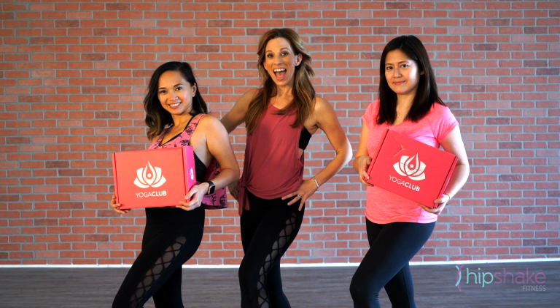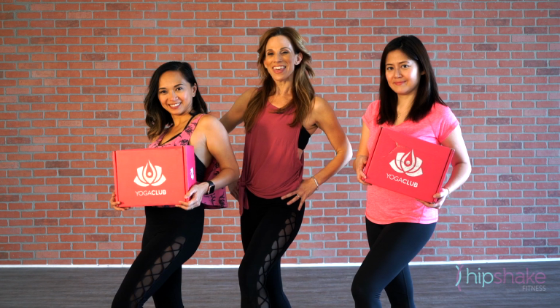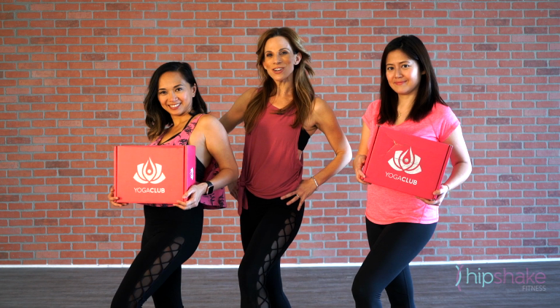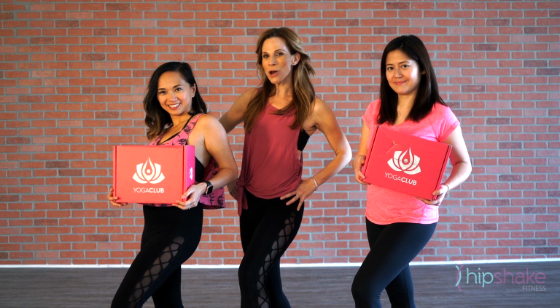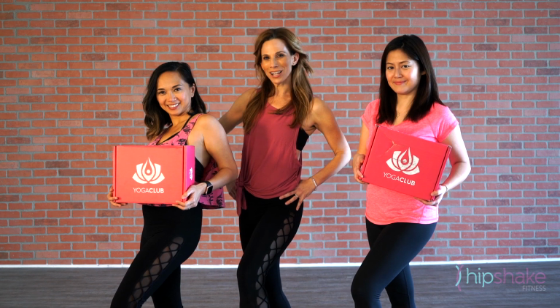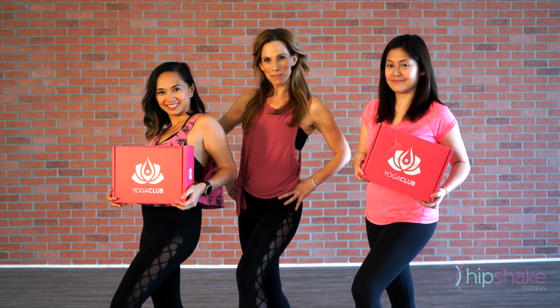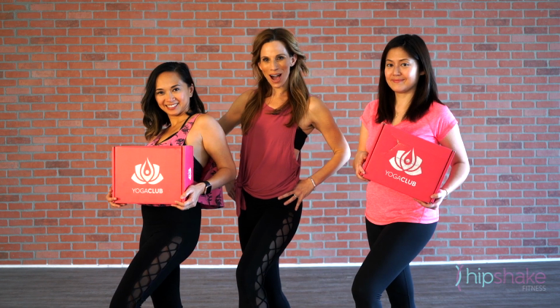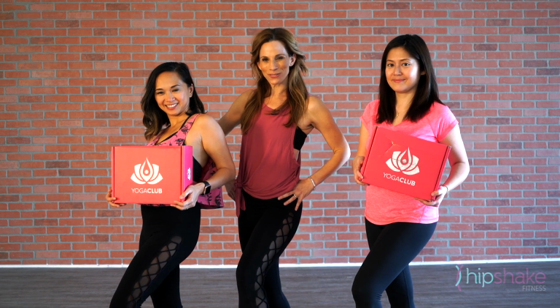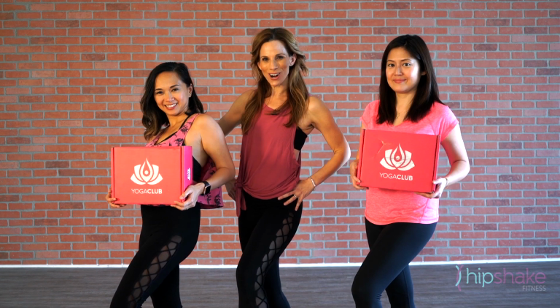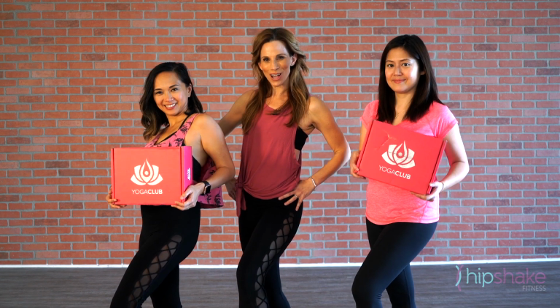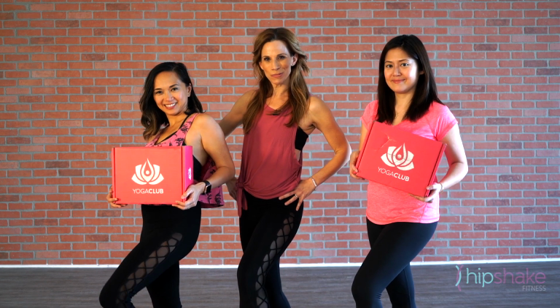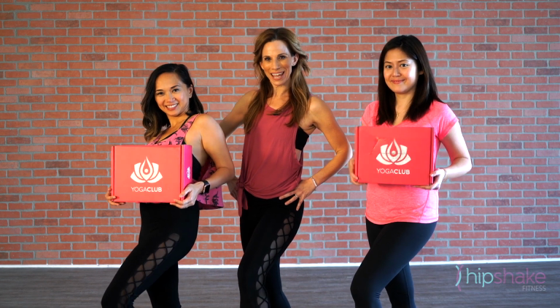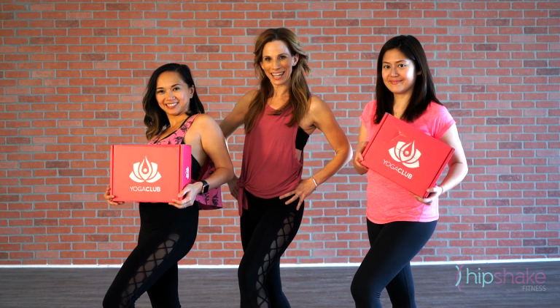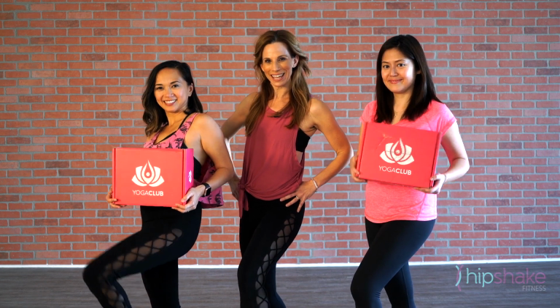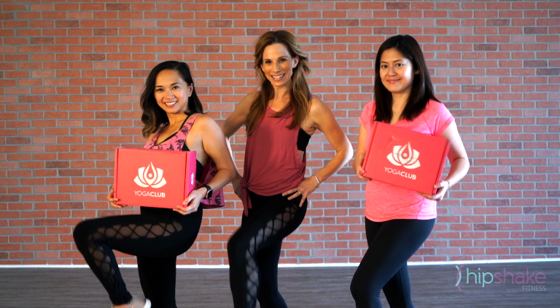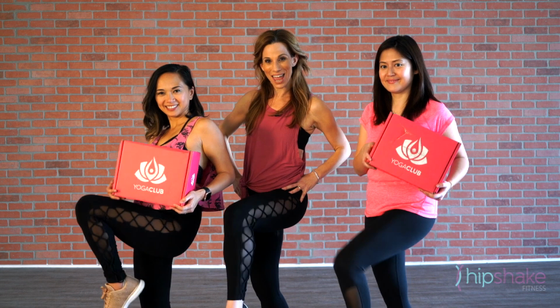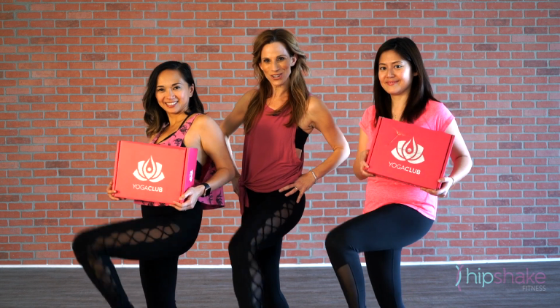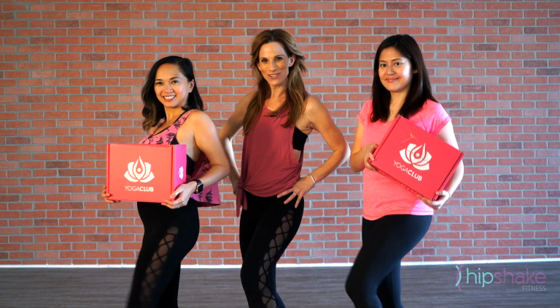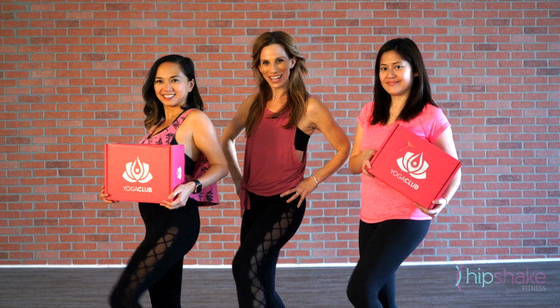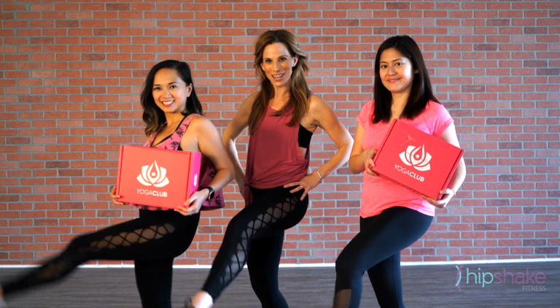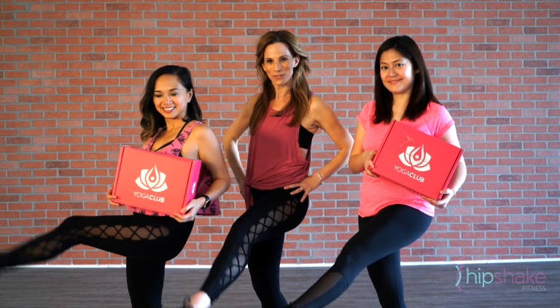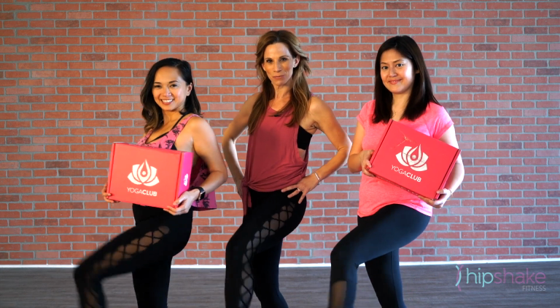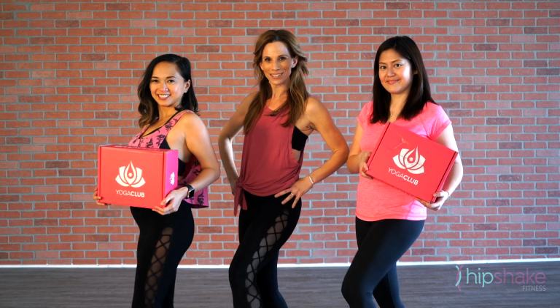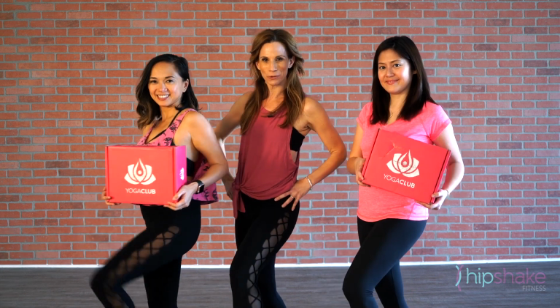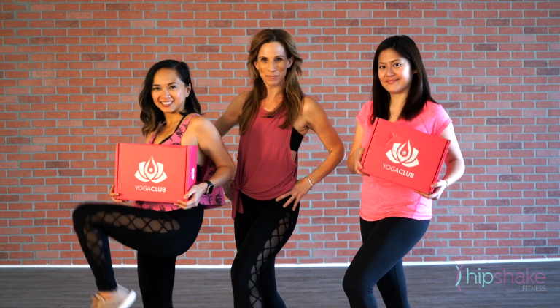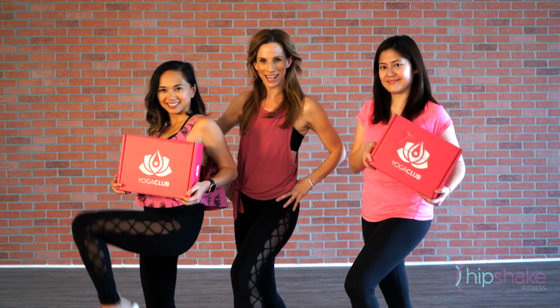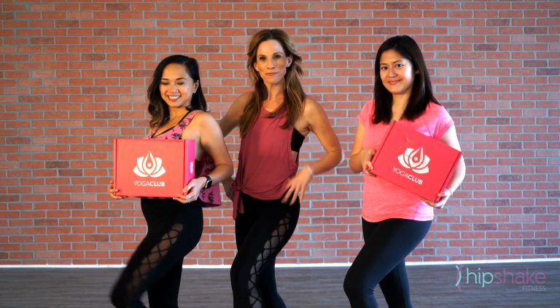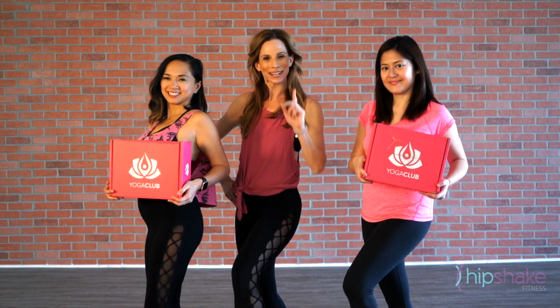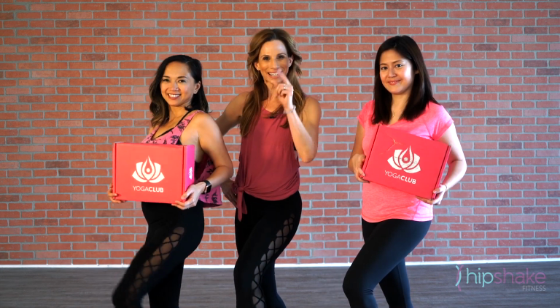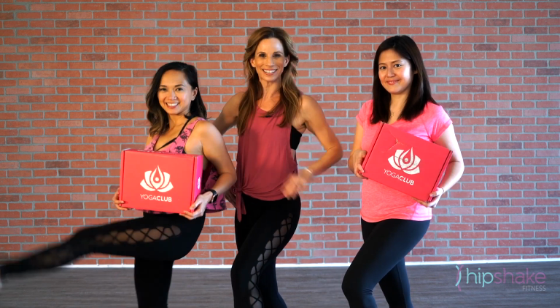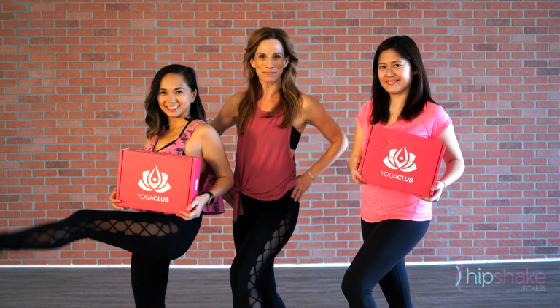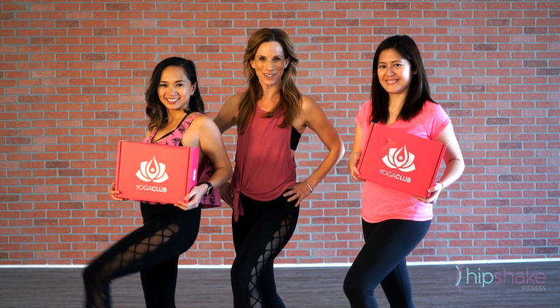Thank you Yoga Club Box for our awesome leggings. You can get your first box at 20% off by clicking on the link below.